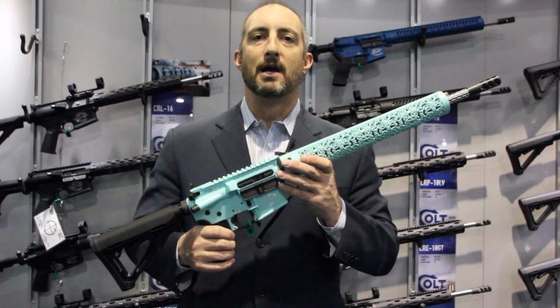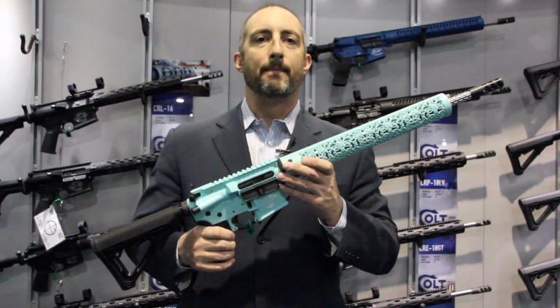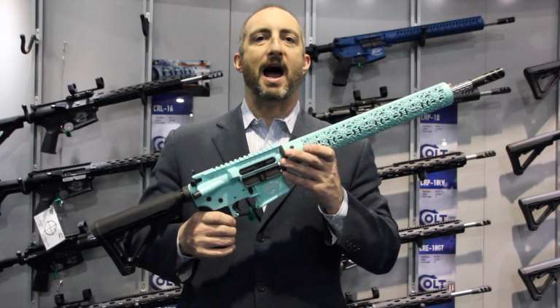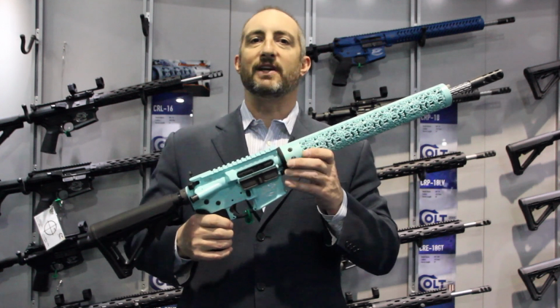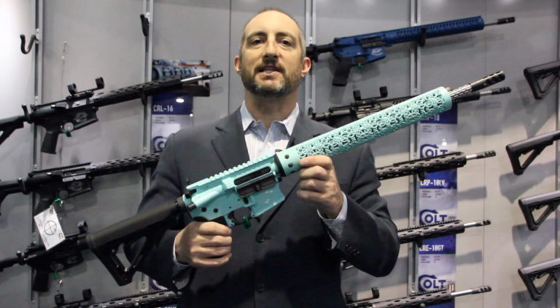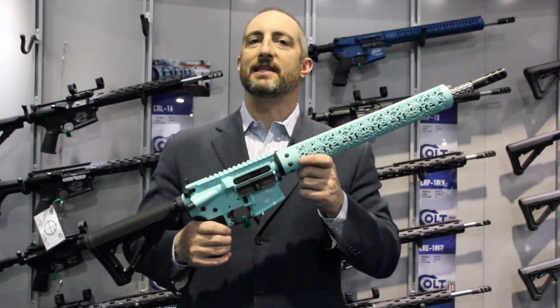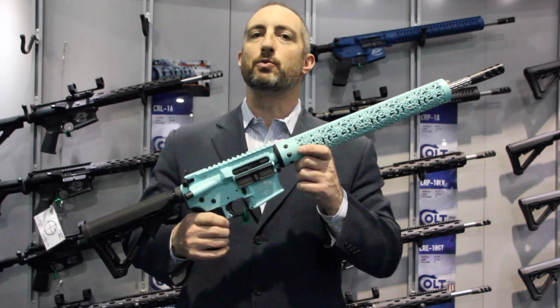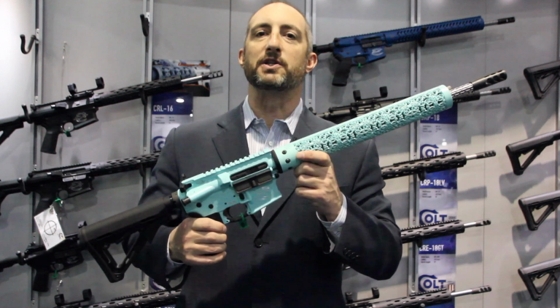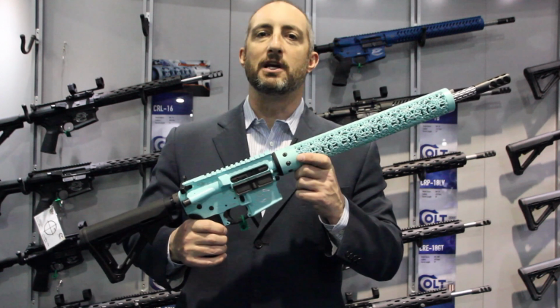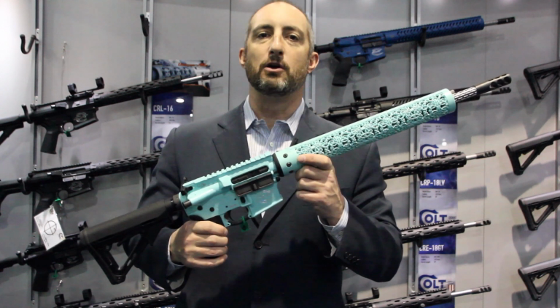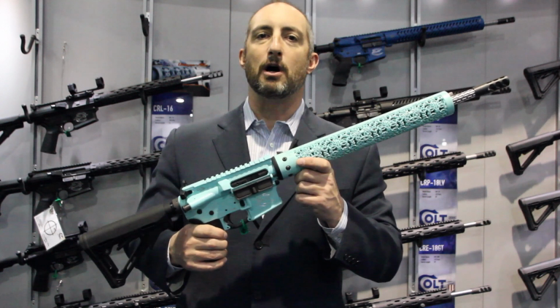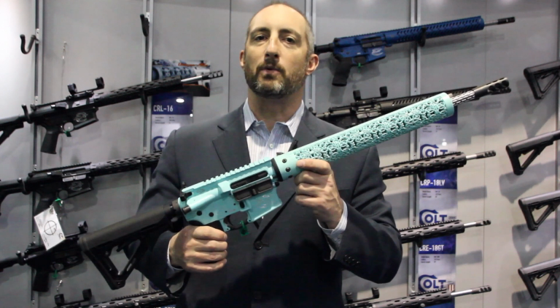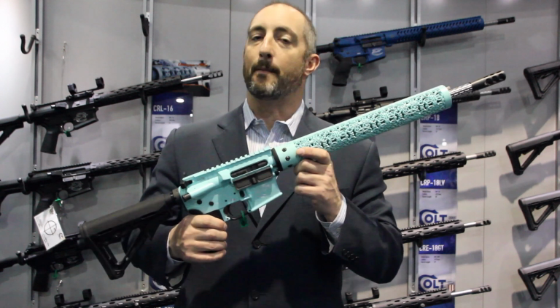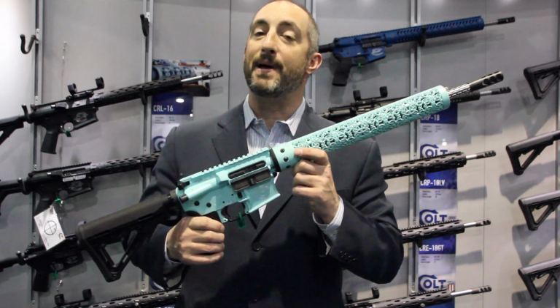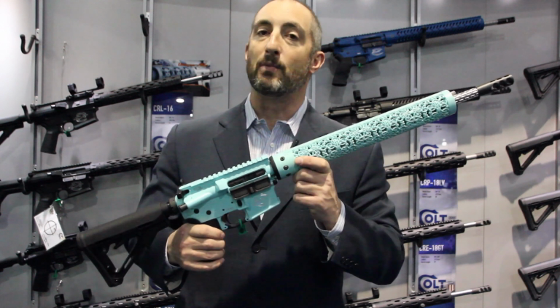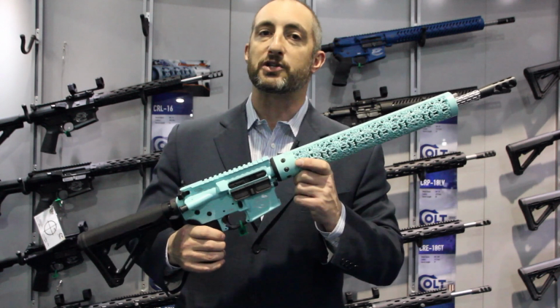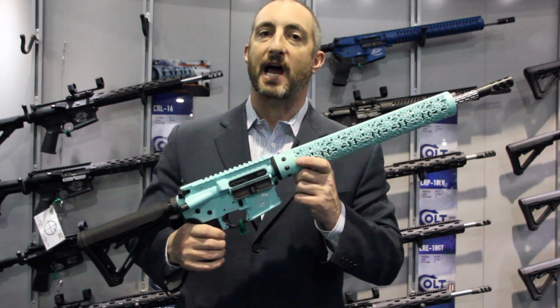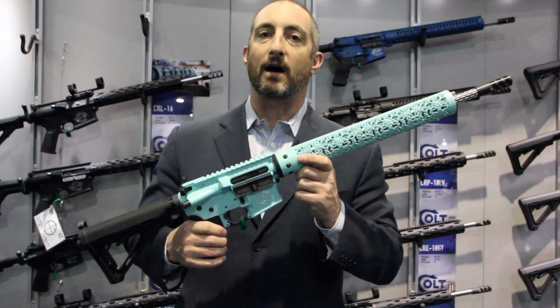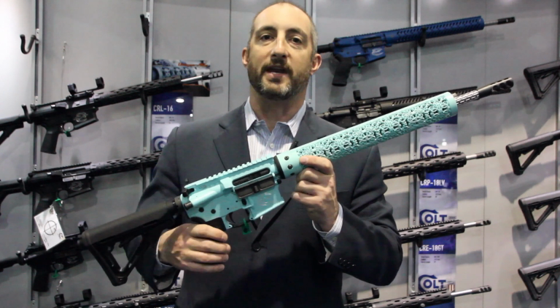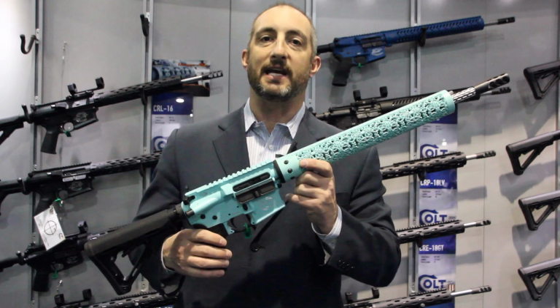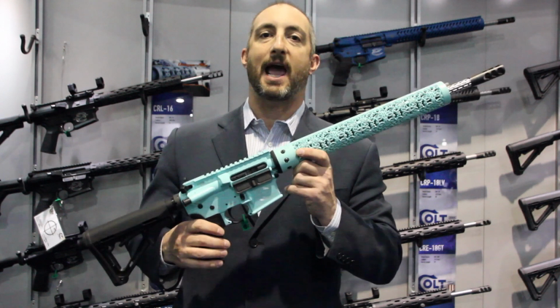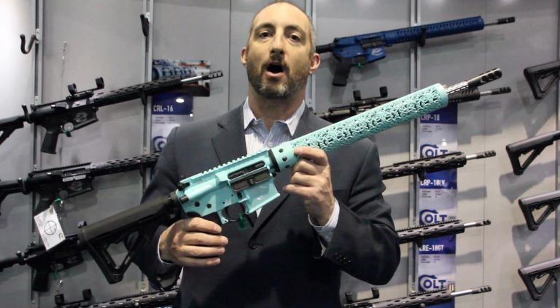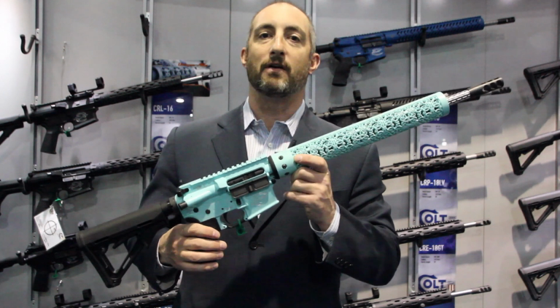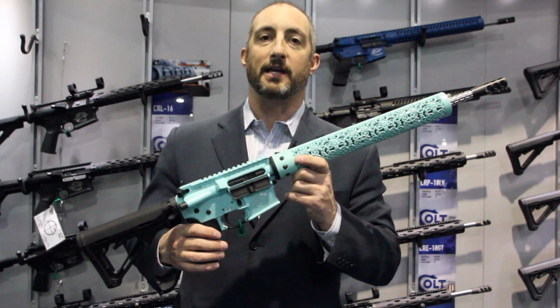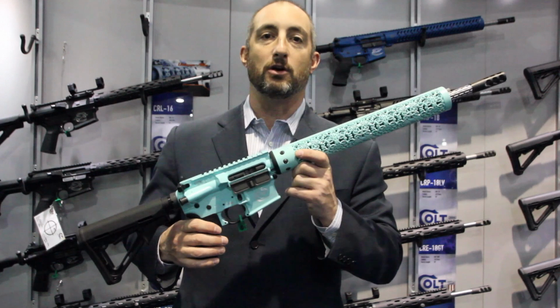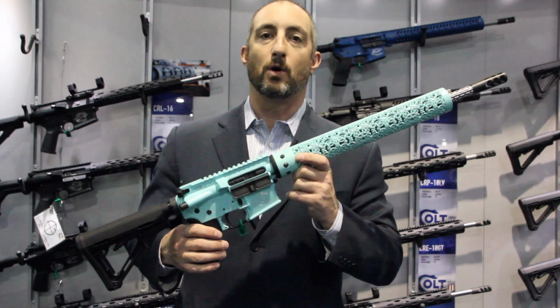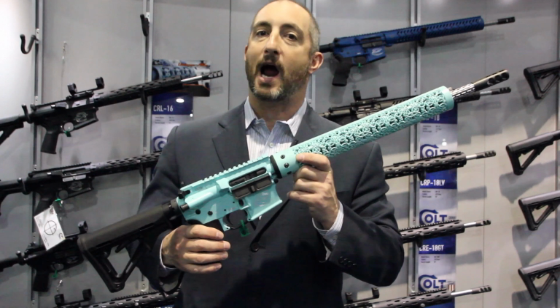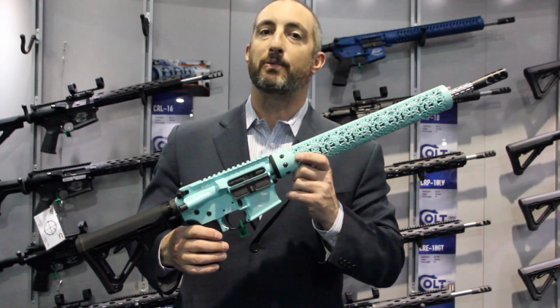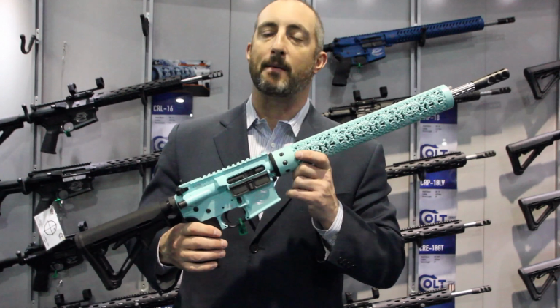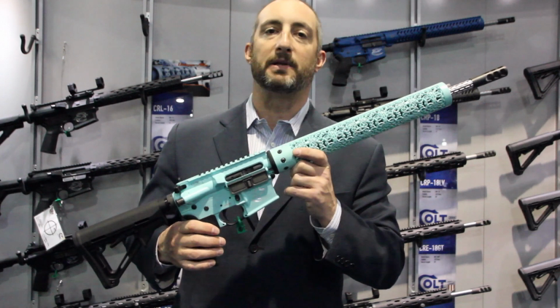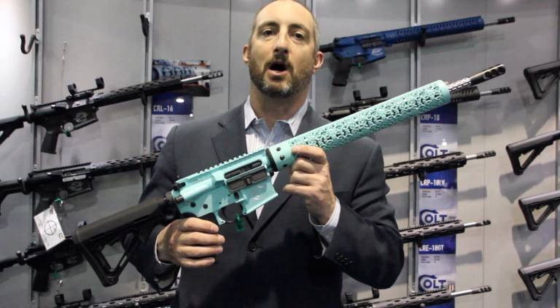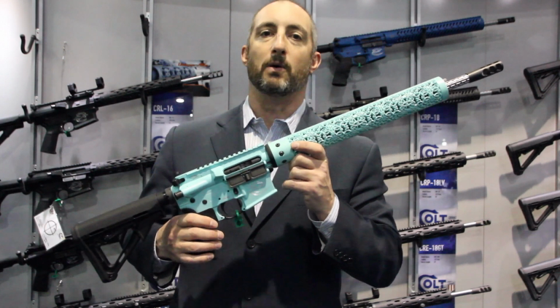But obviously, this one's going to do it with a bit more style than any AR that you or I probably own.